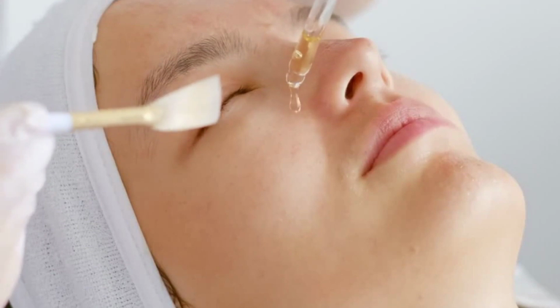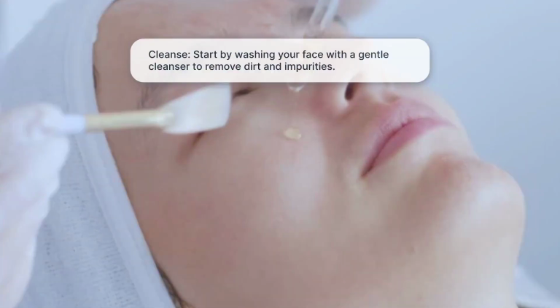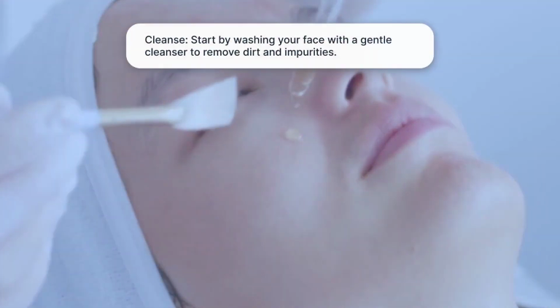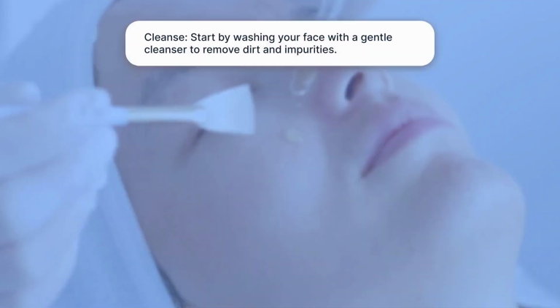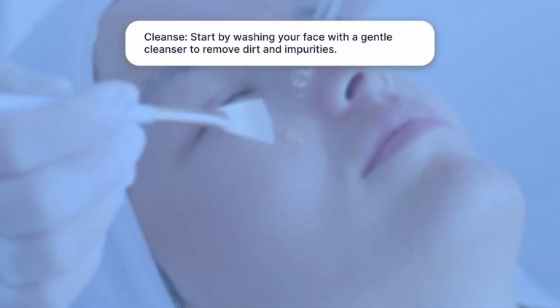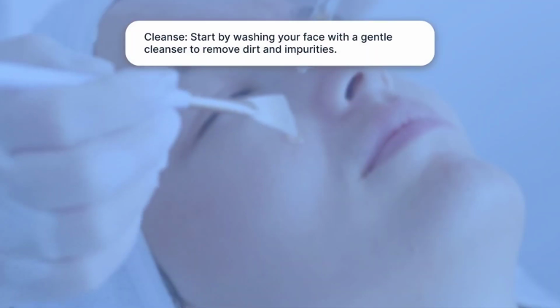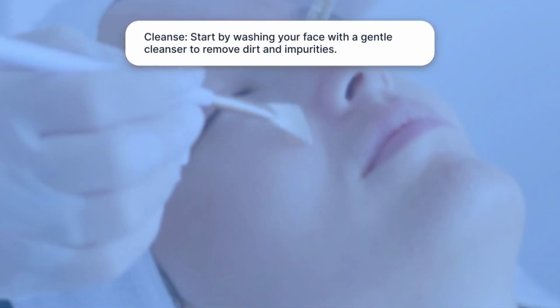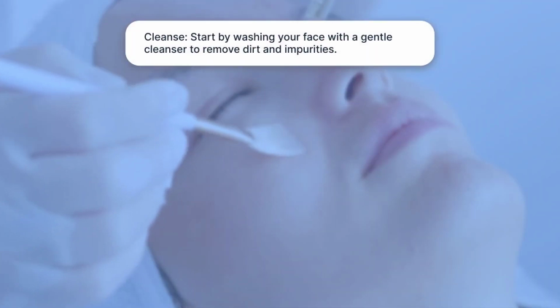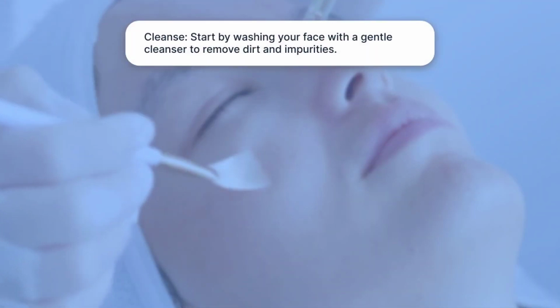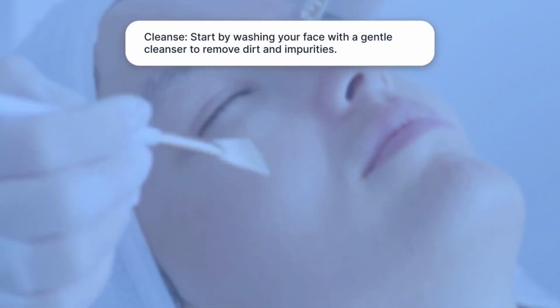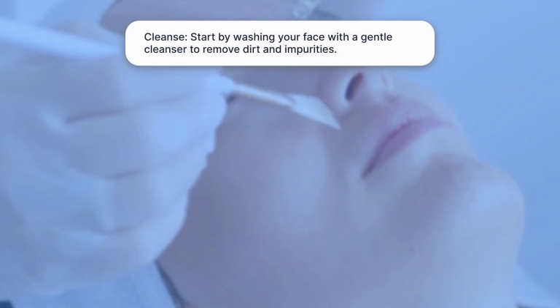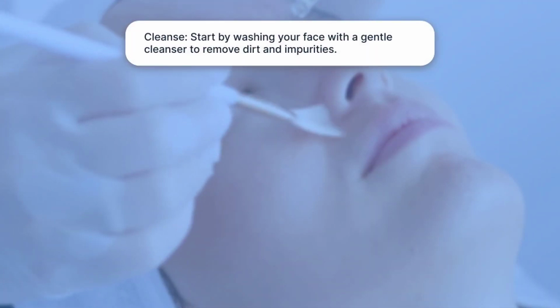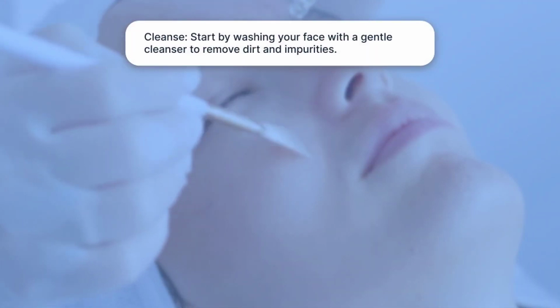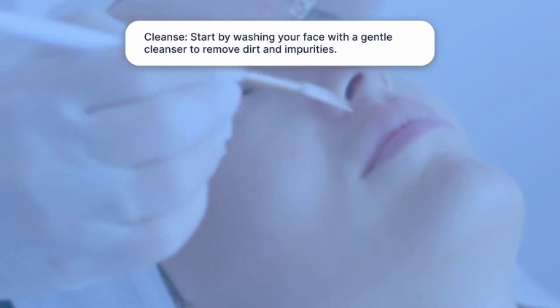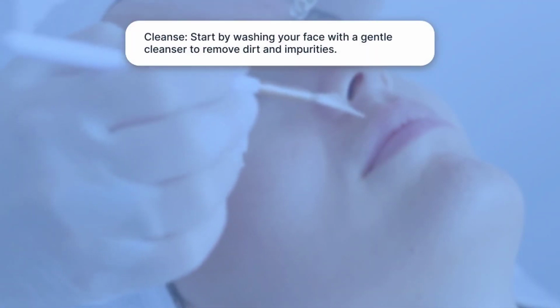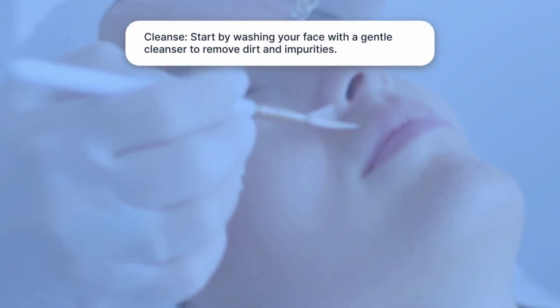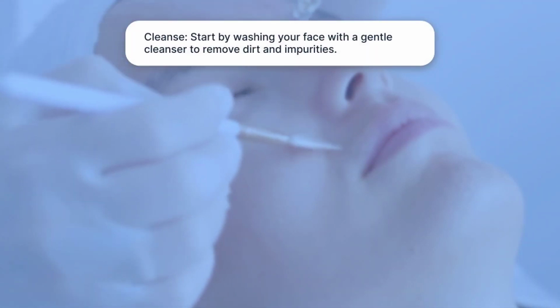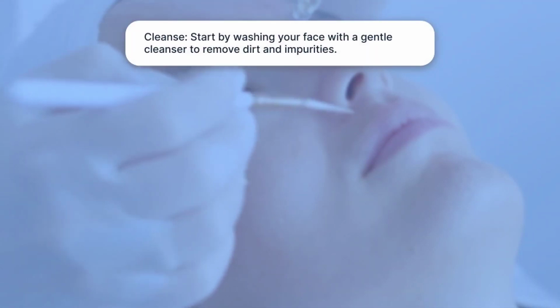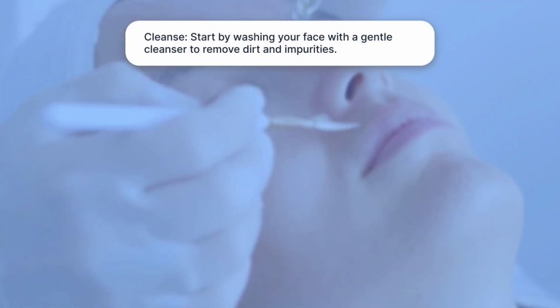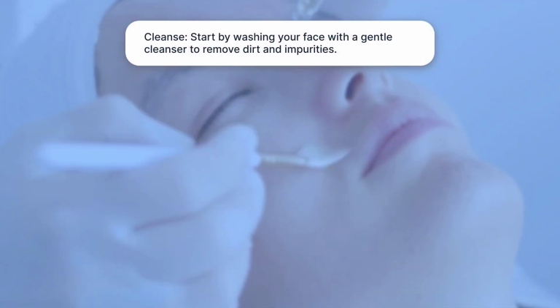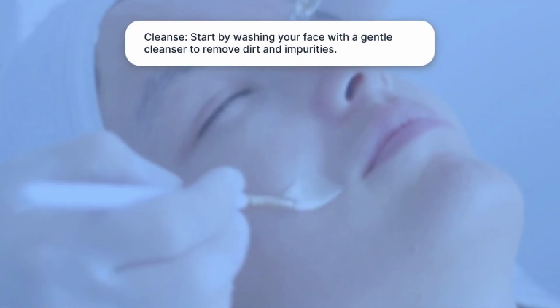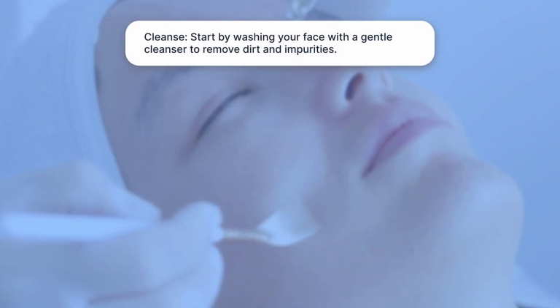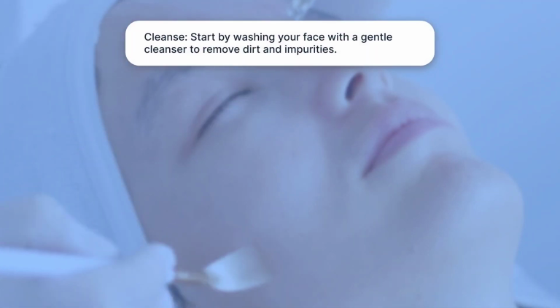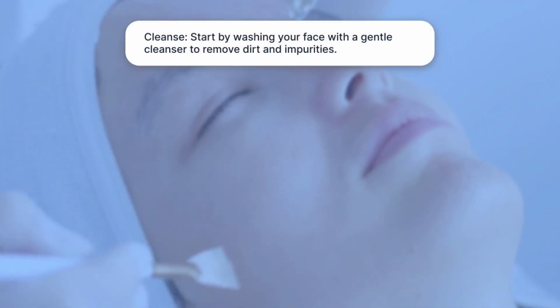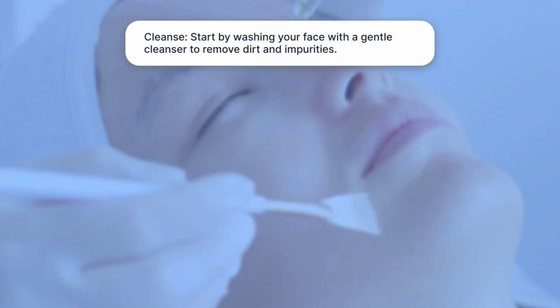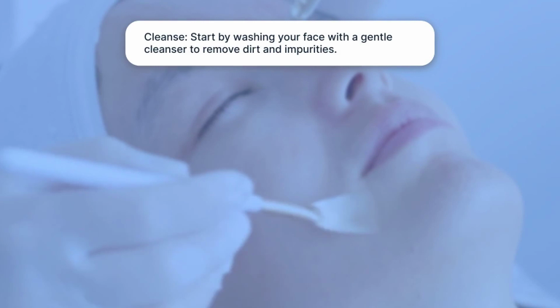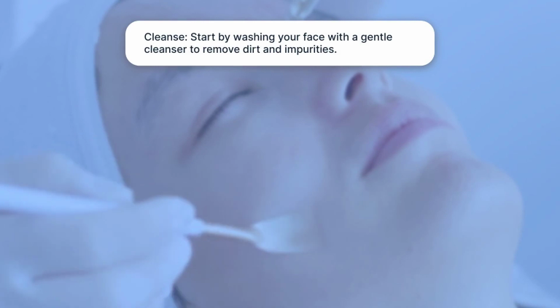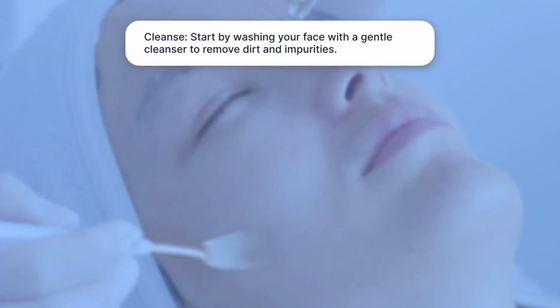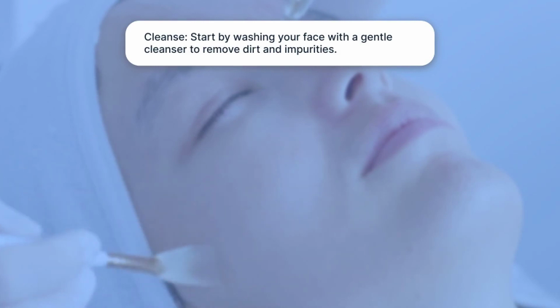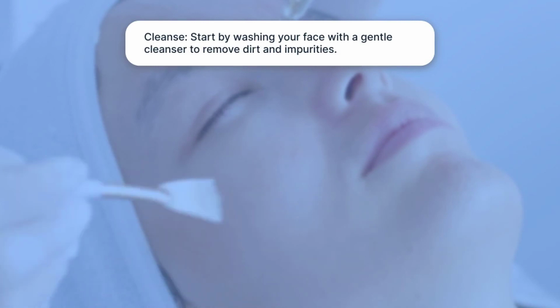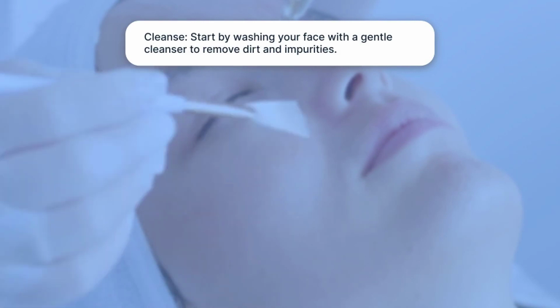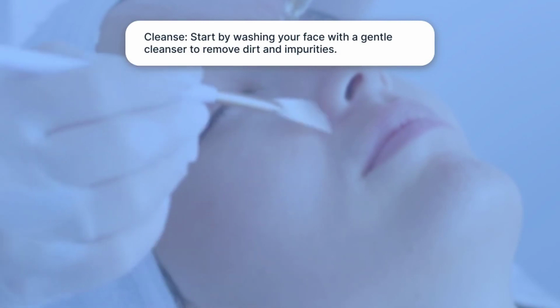Cleanse: Start by washing your face with a gentle cleanser to remove dirt and impurities.